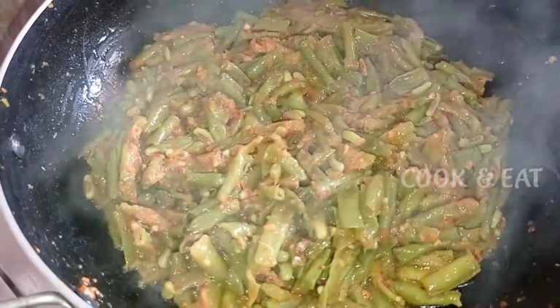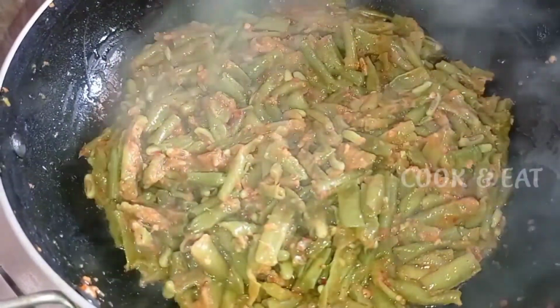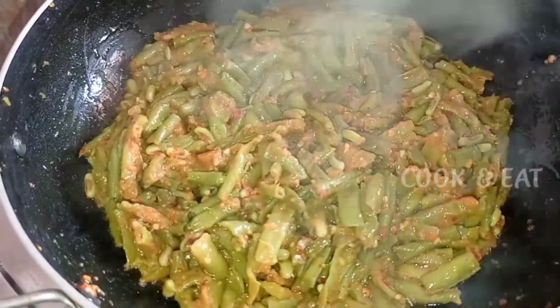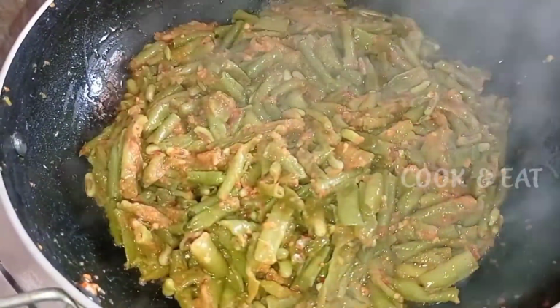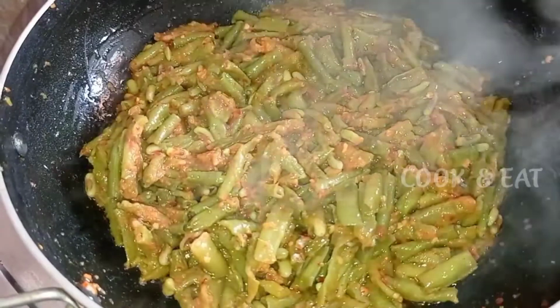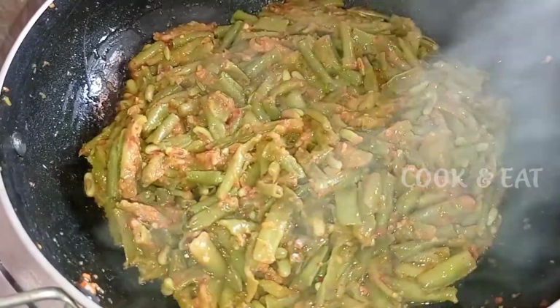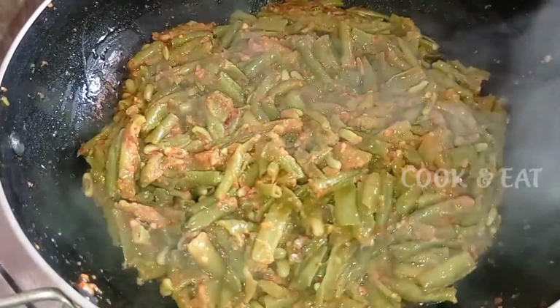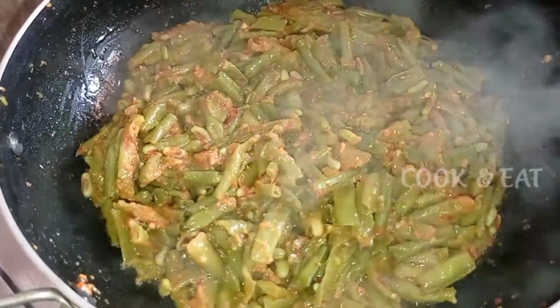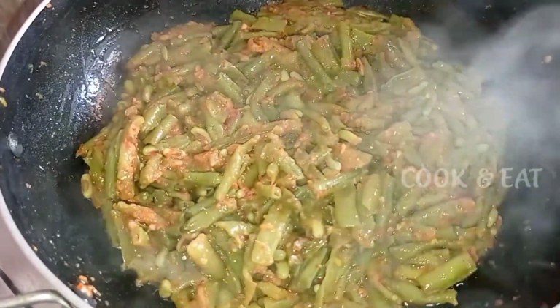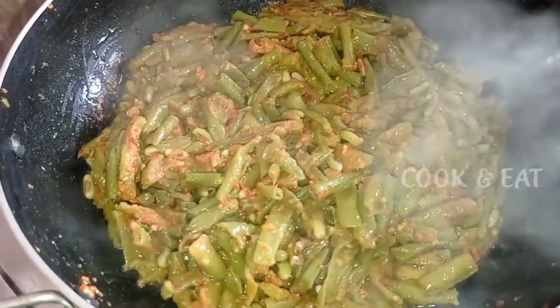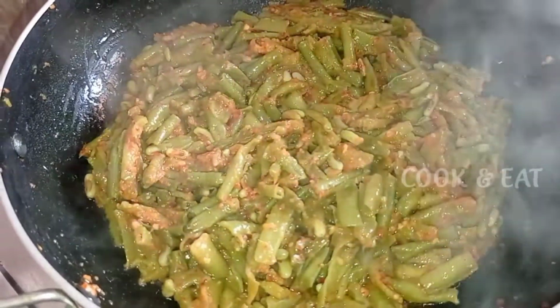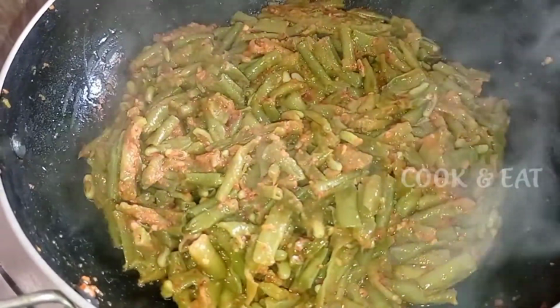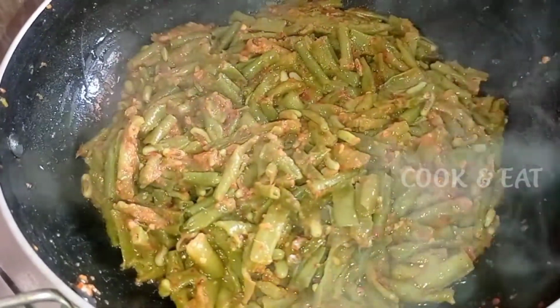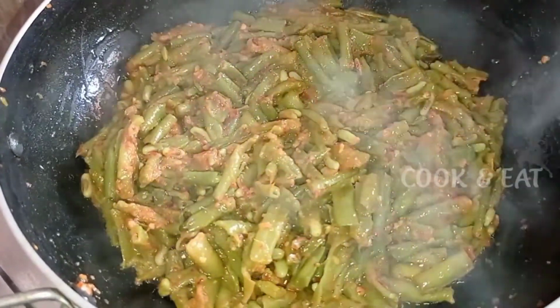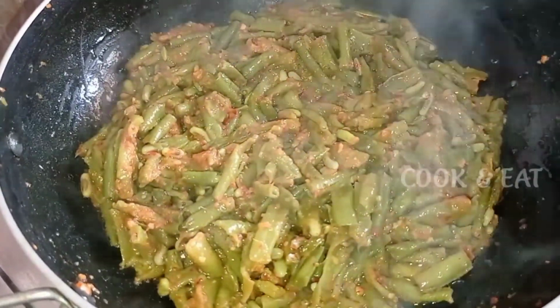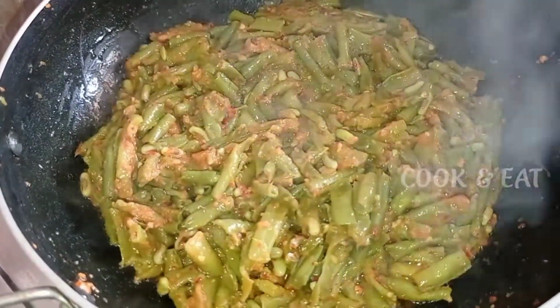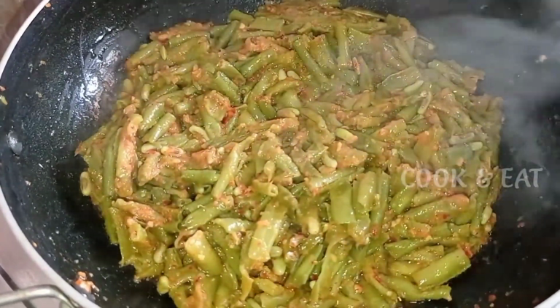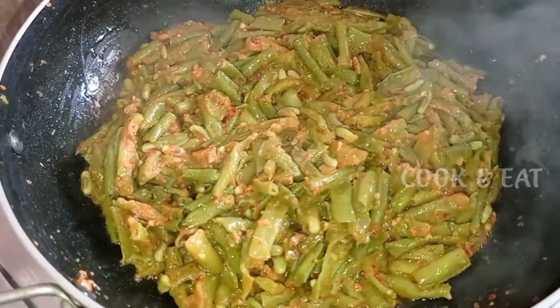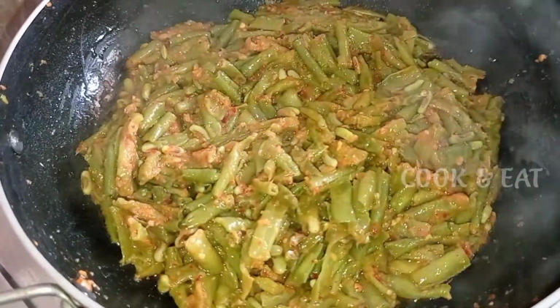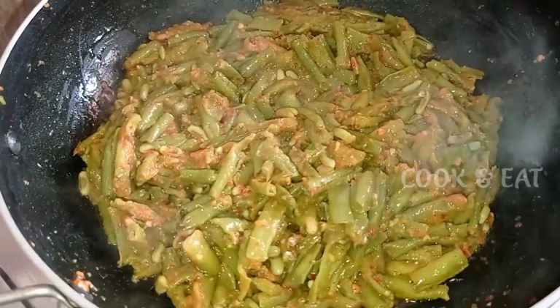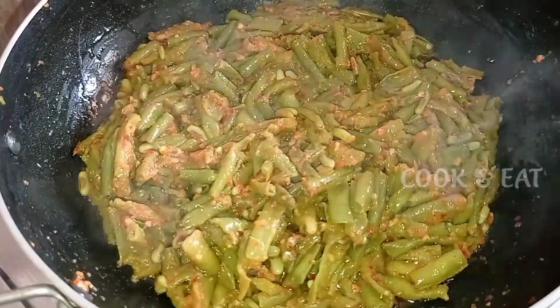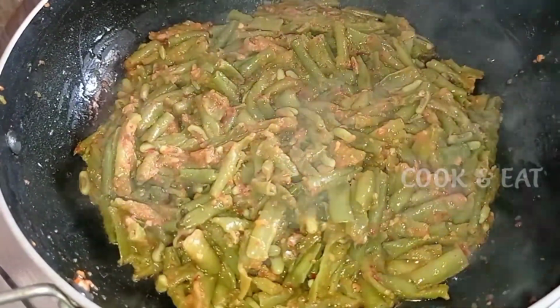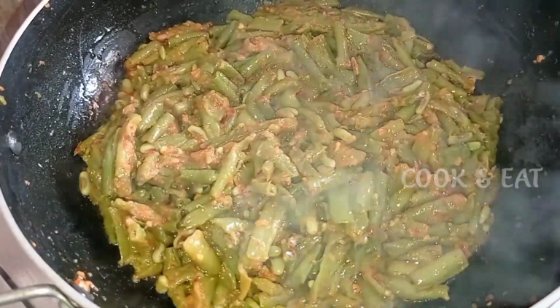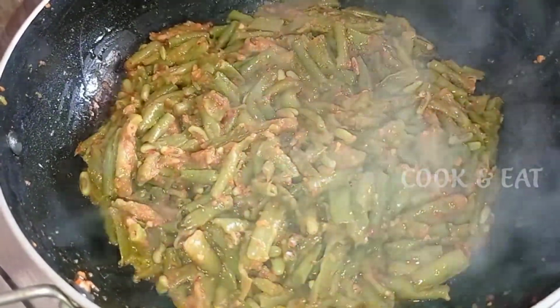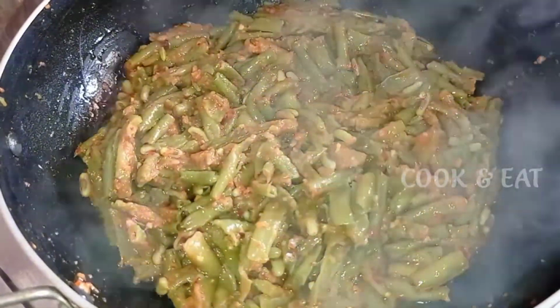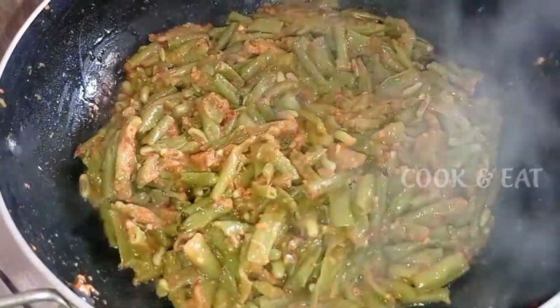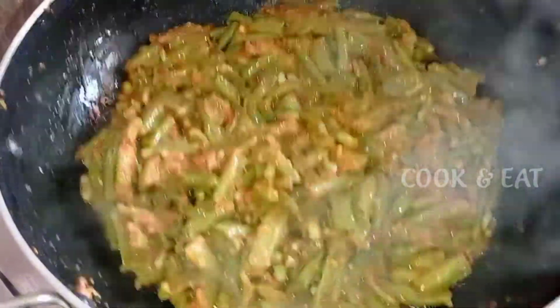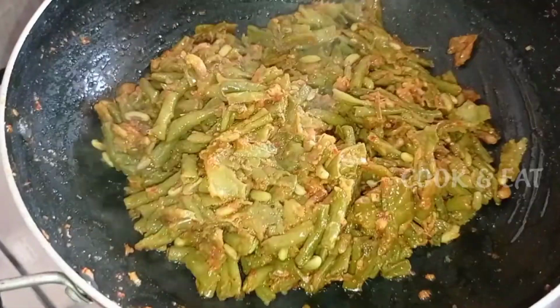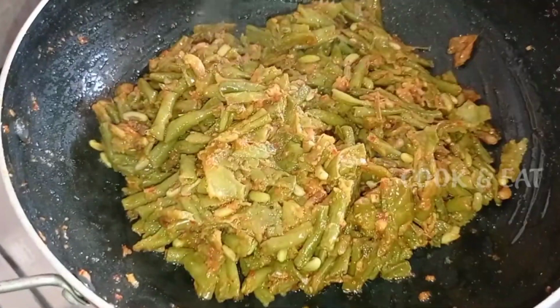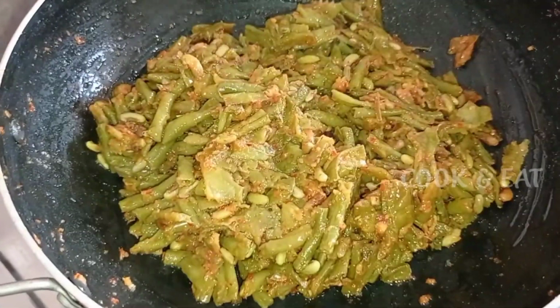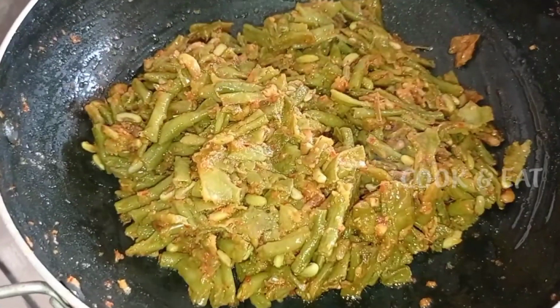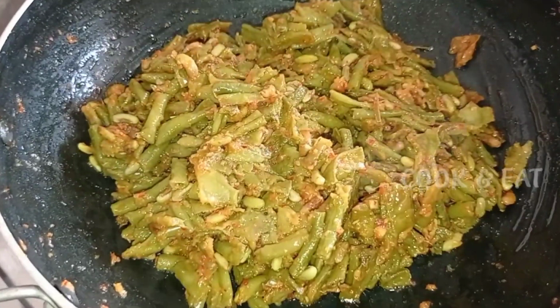Now let's fry the masala paste for 5 minutes on low flame, then add the sauce.